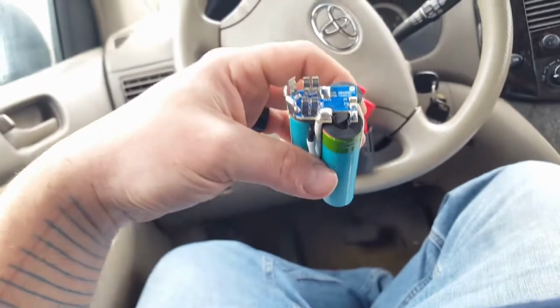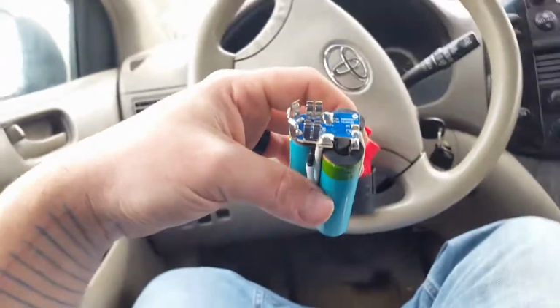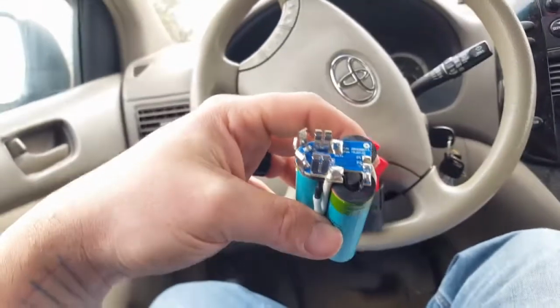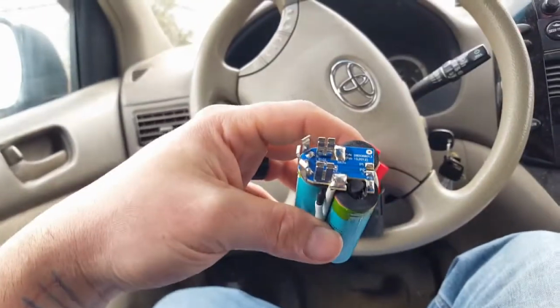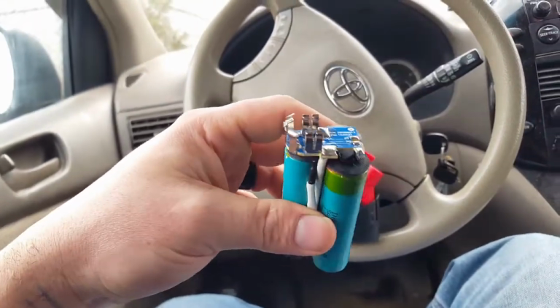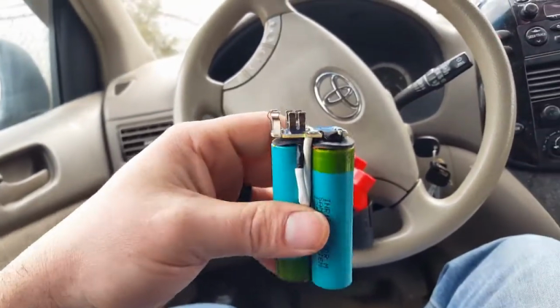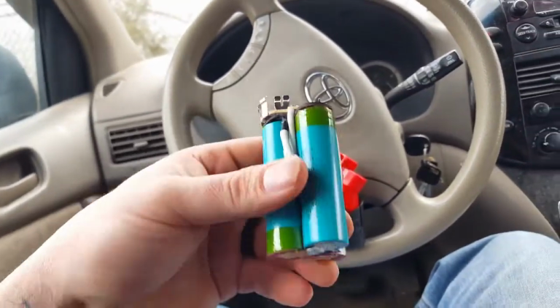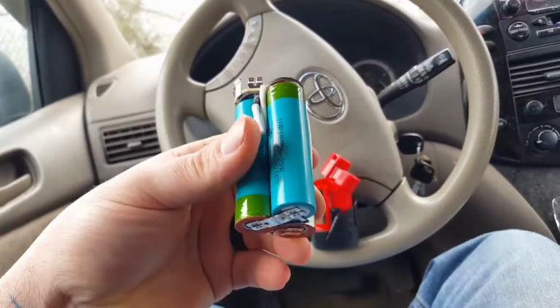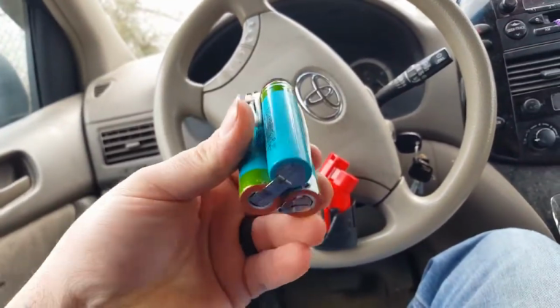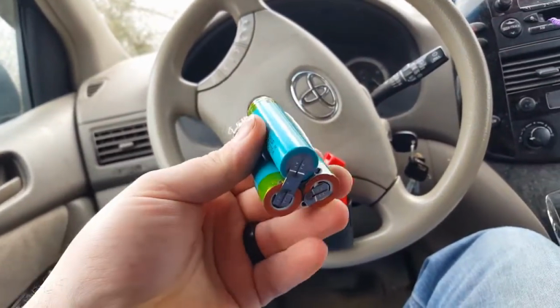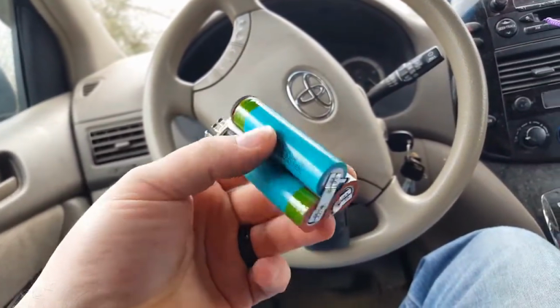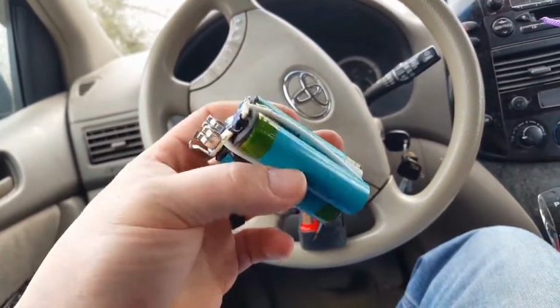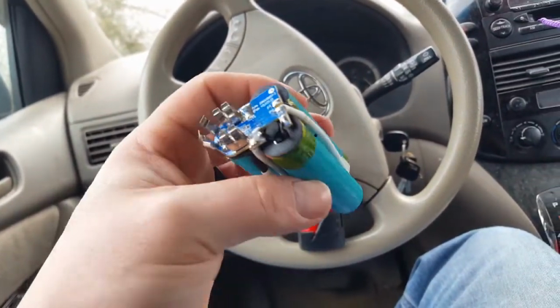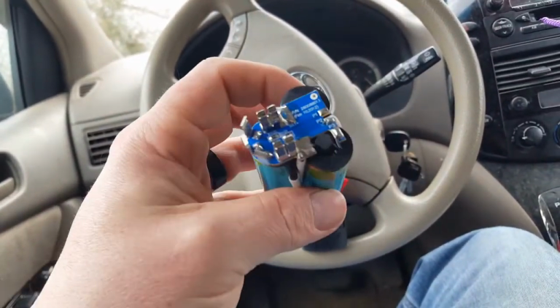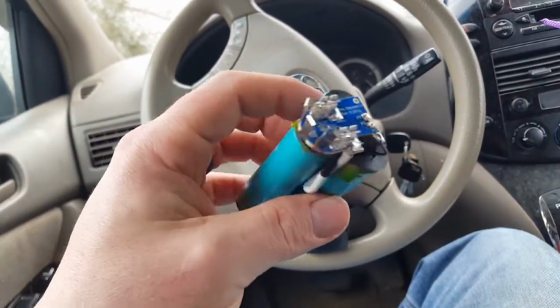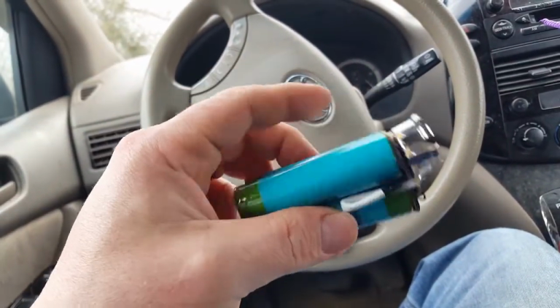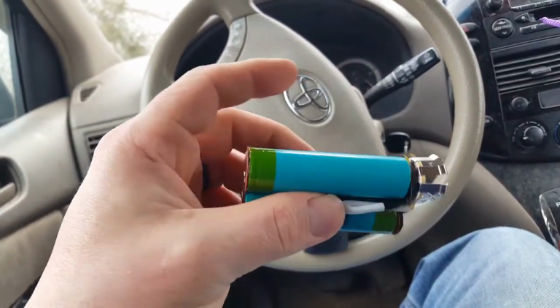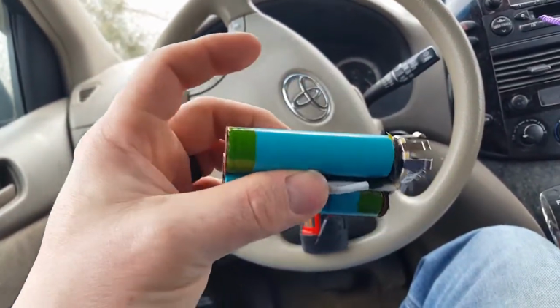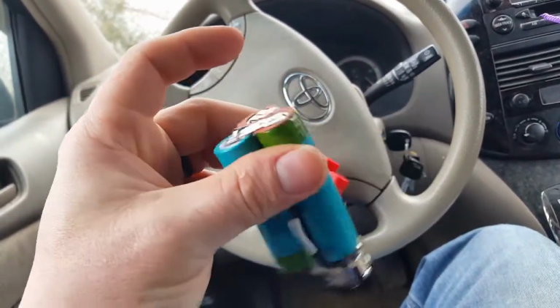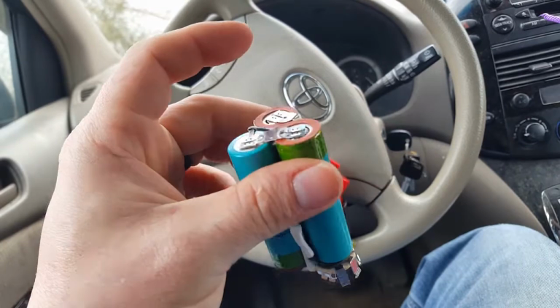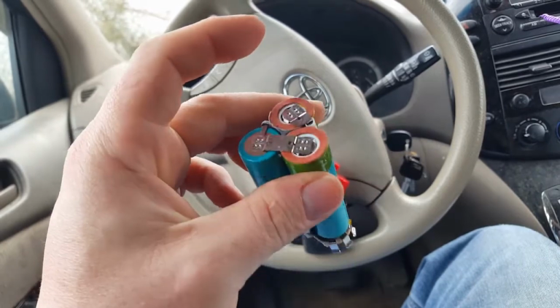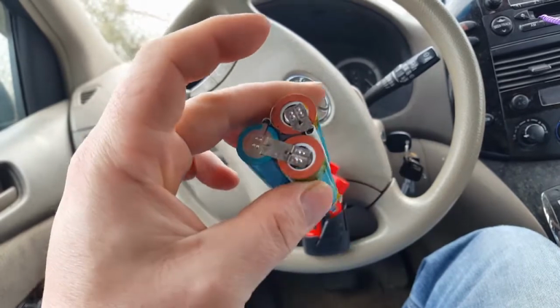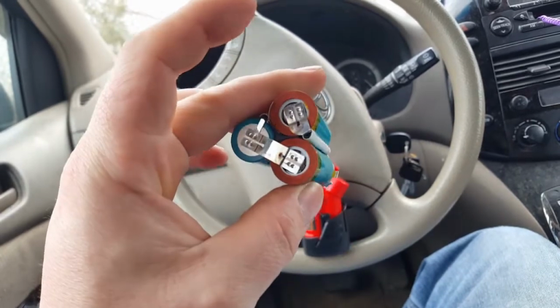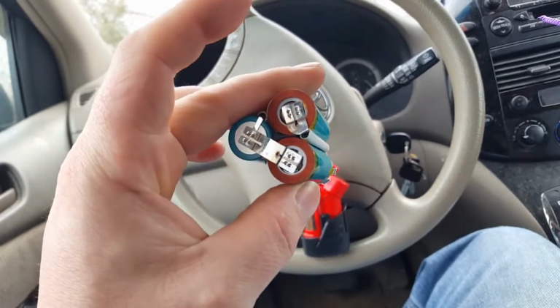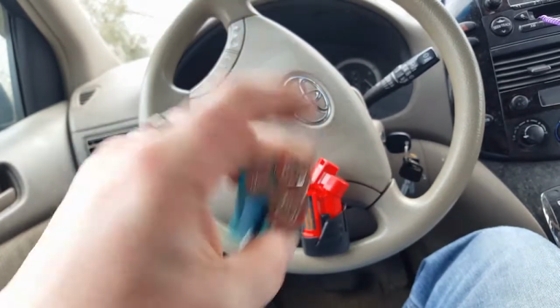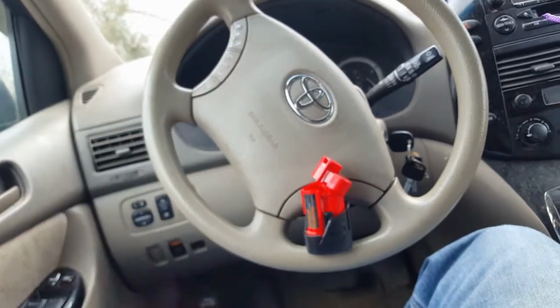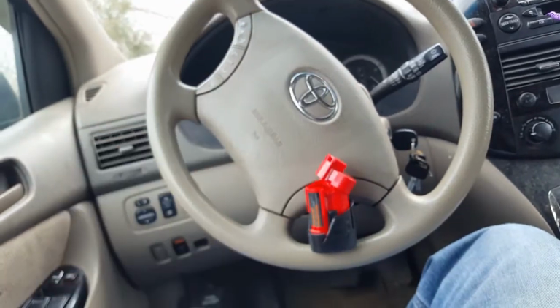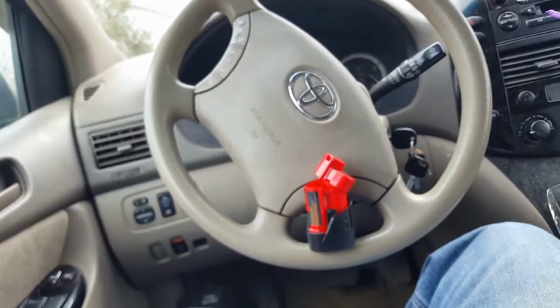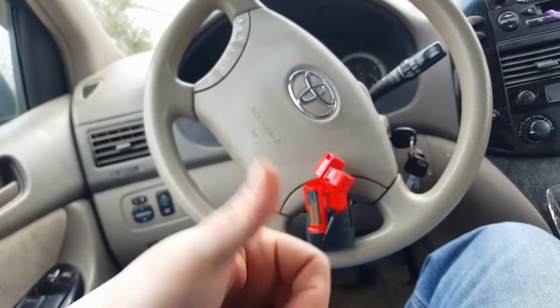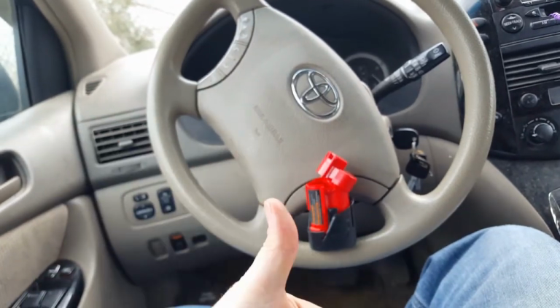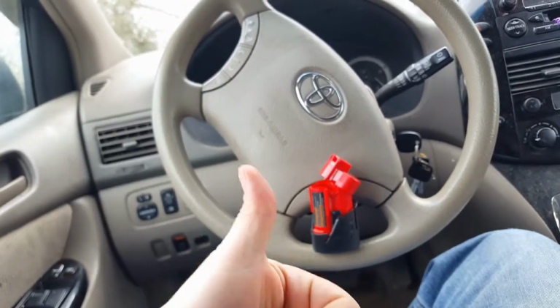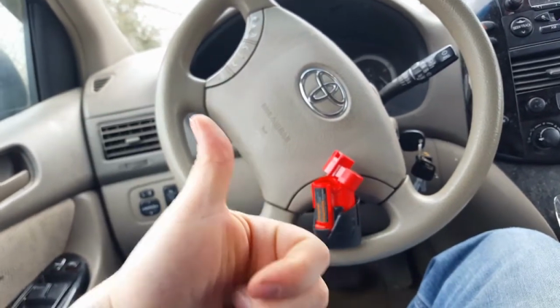That's another episode of tech doing stuff in a car. Get you later.